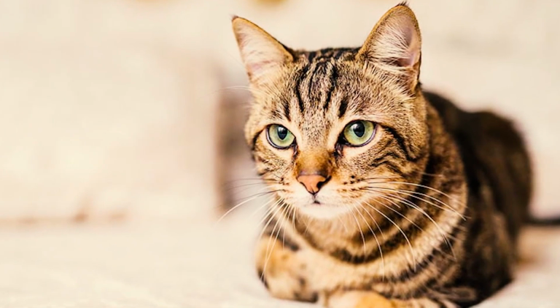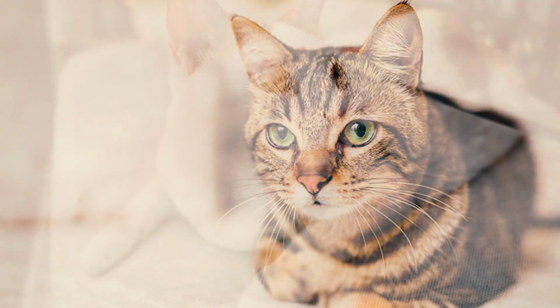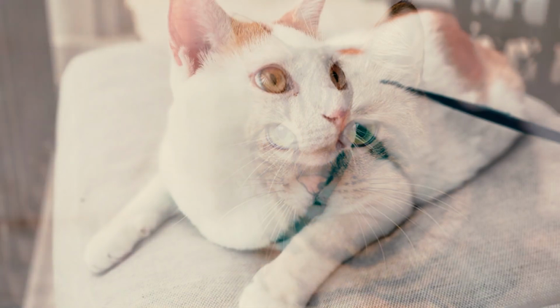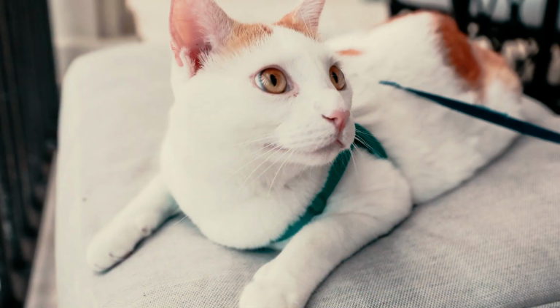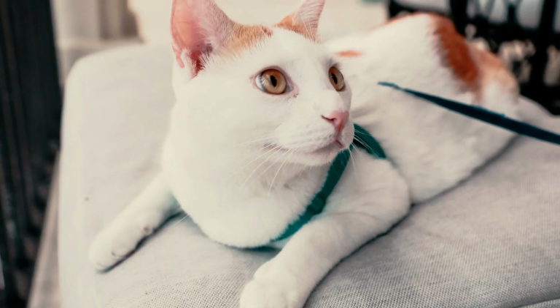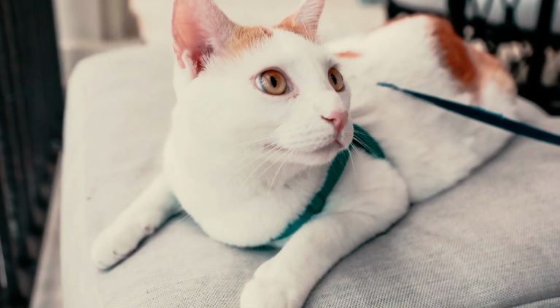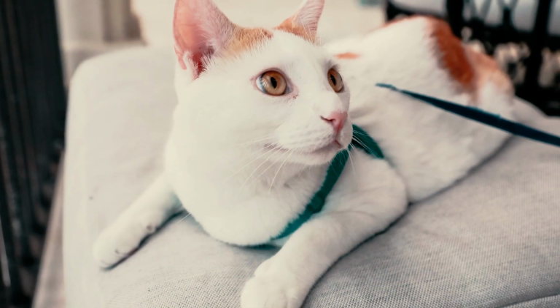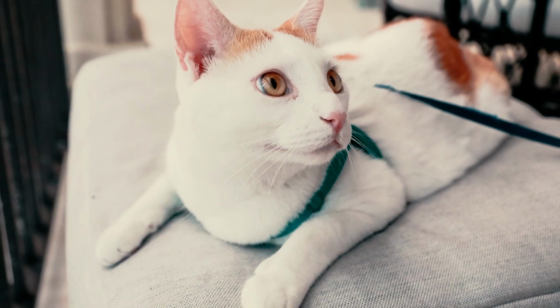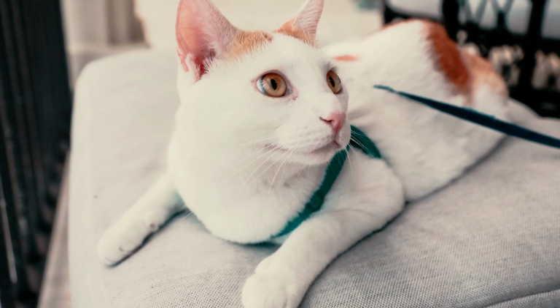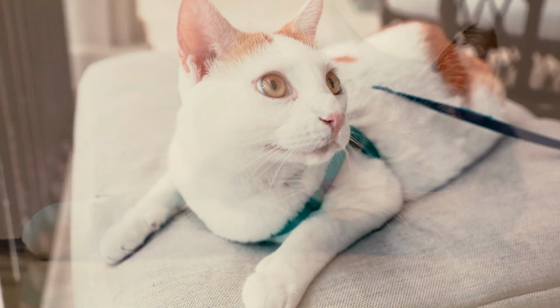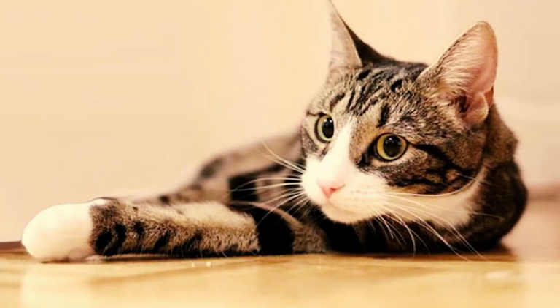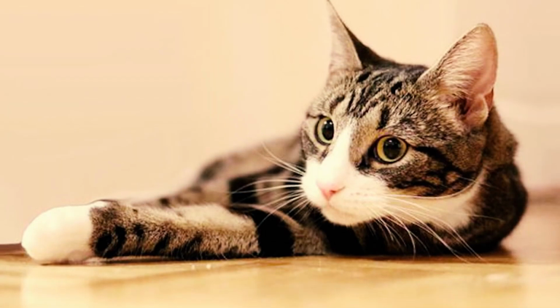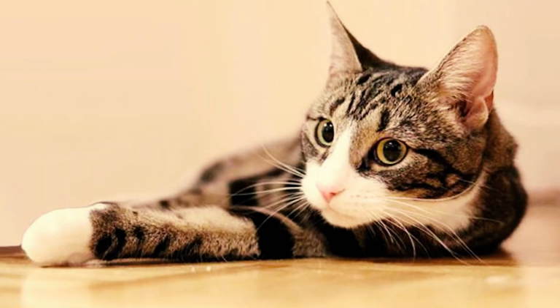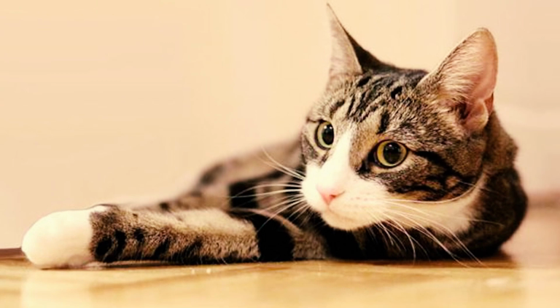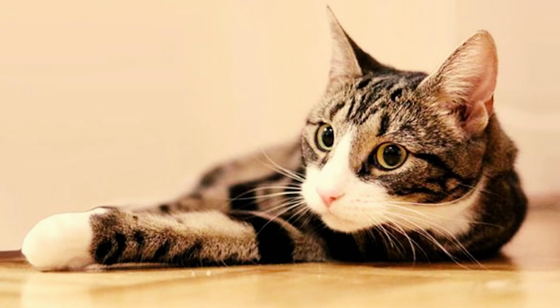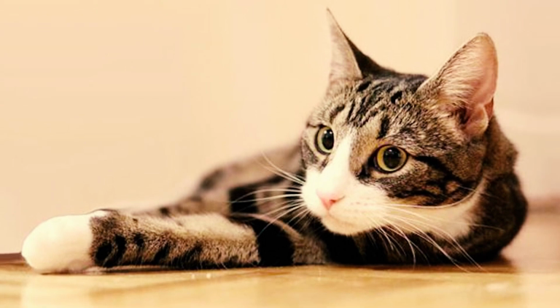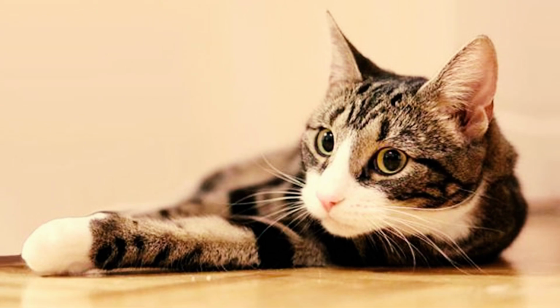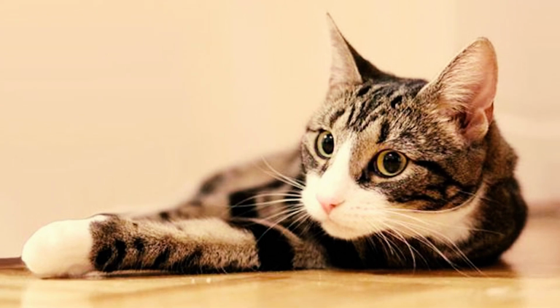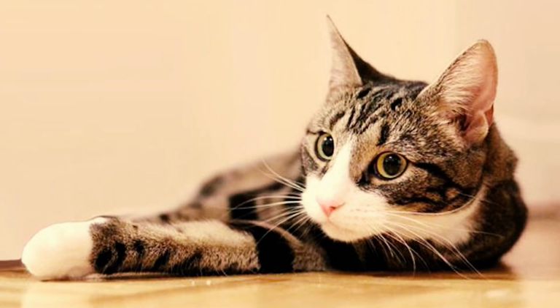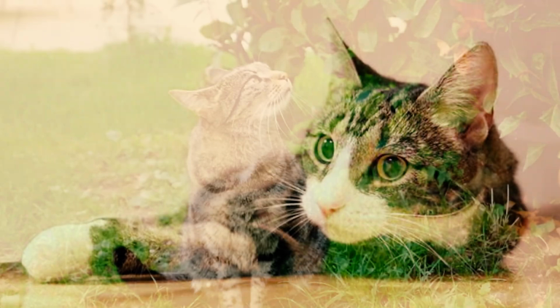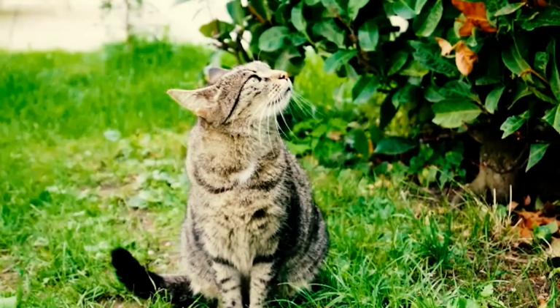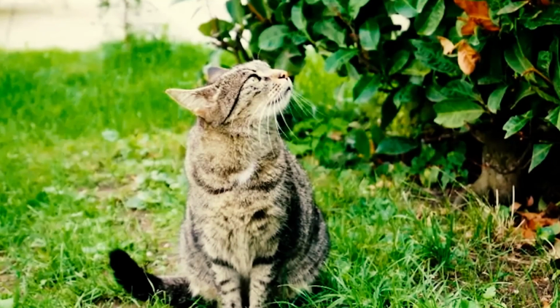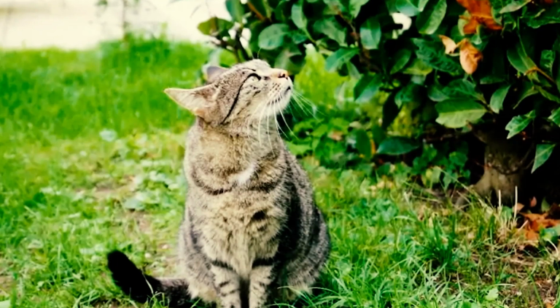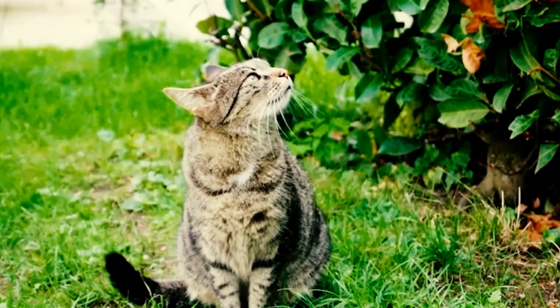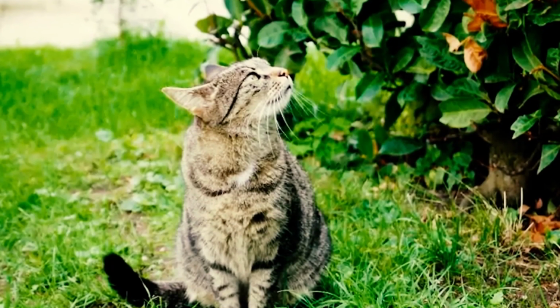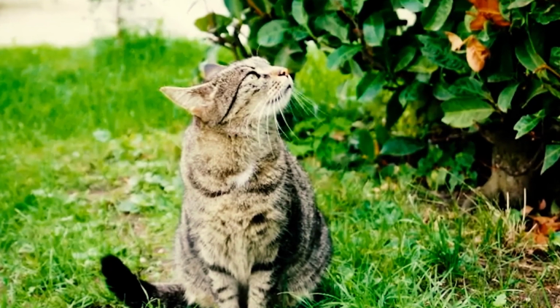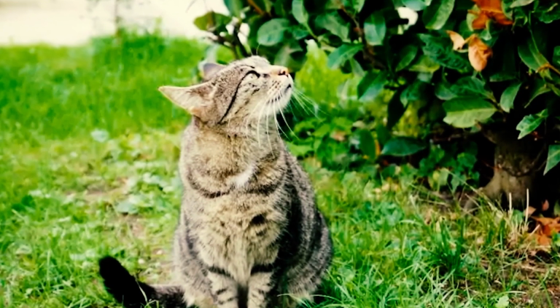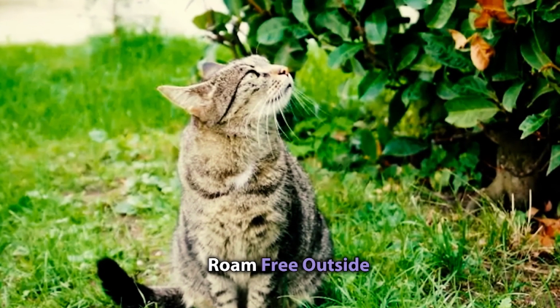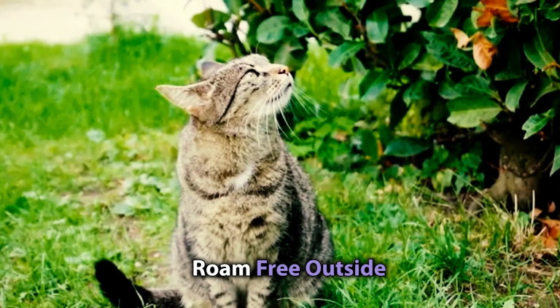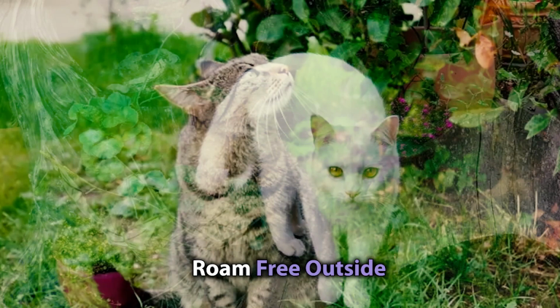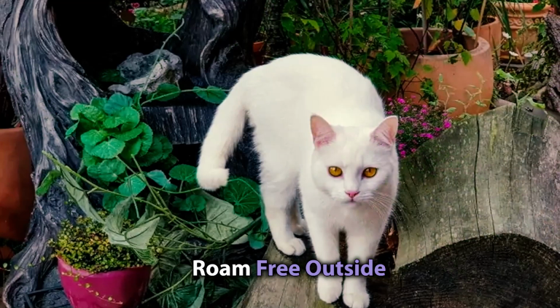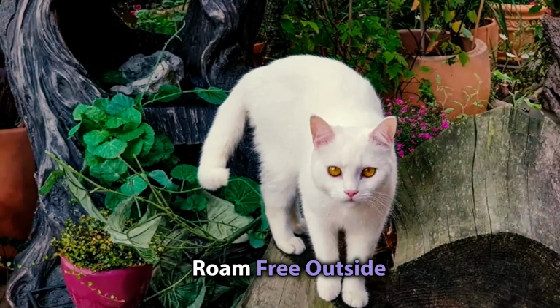These thieves know that domestic shorthairs are the easiest to get their hands on. These kitties love to roam free outside, making them easy targets.